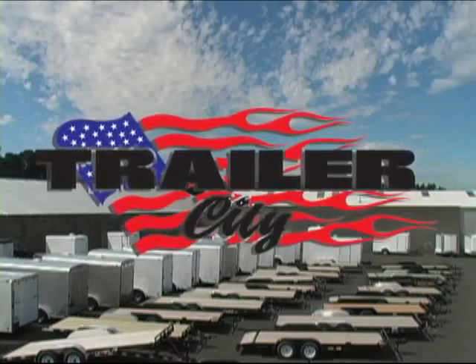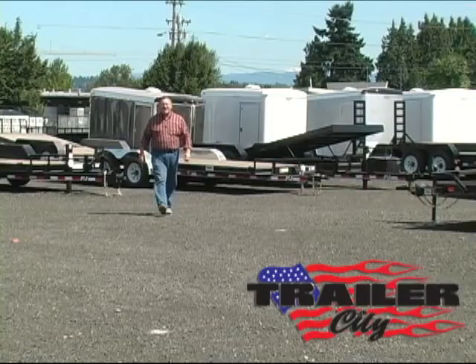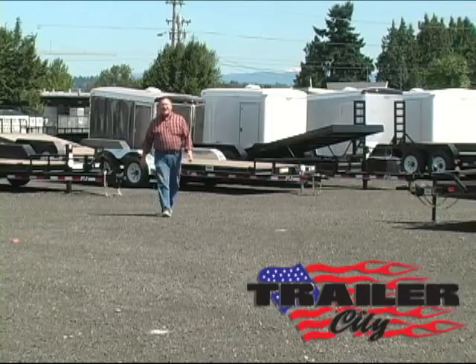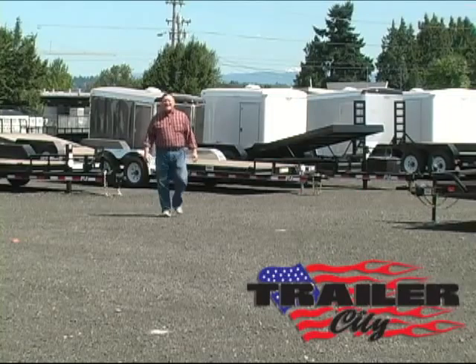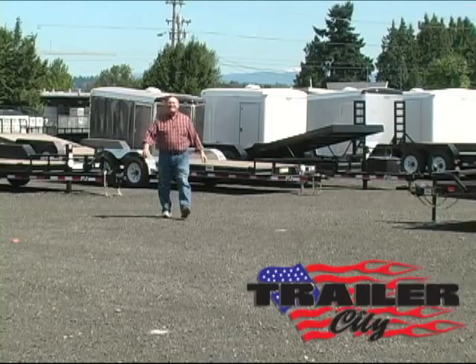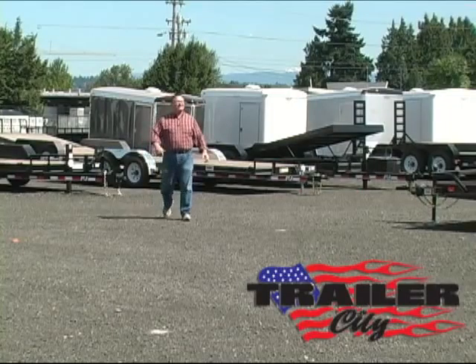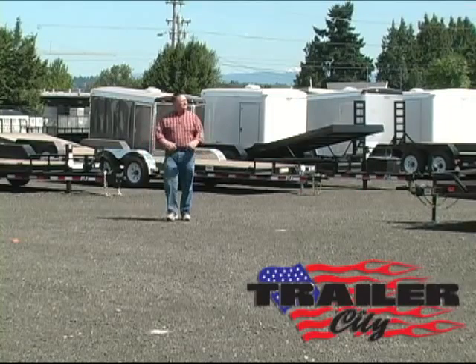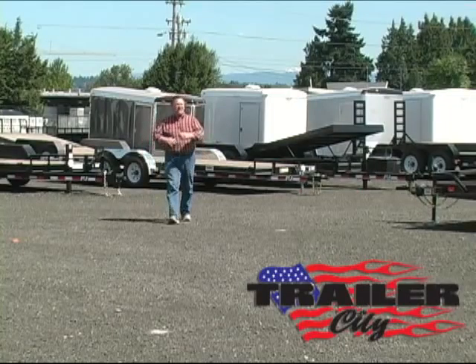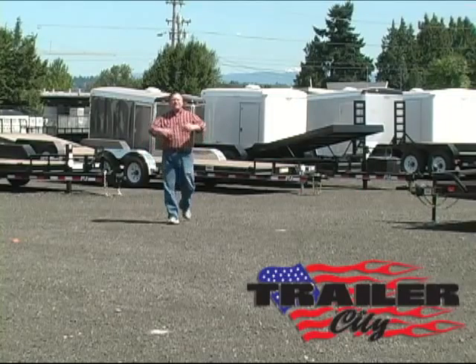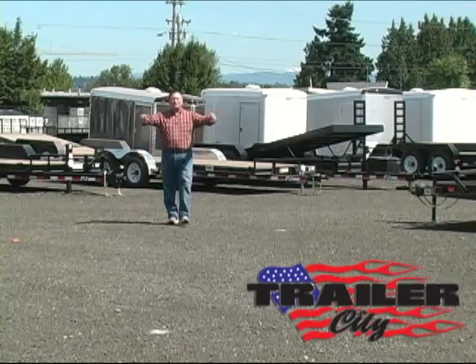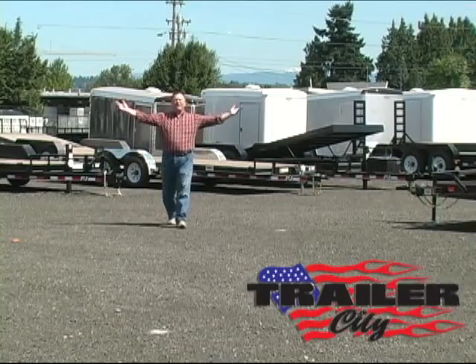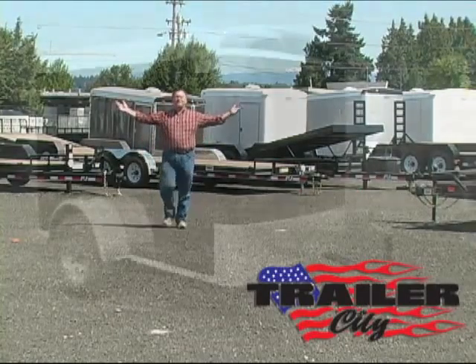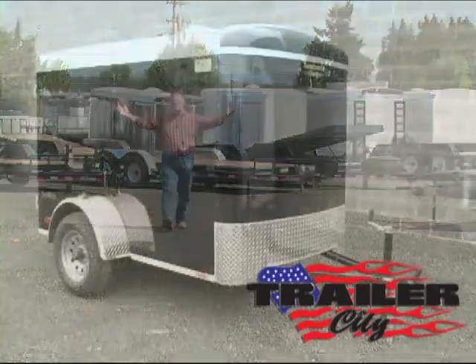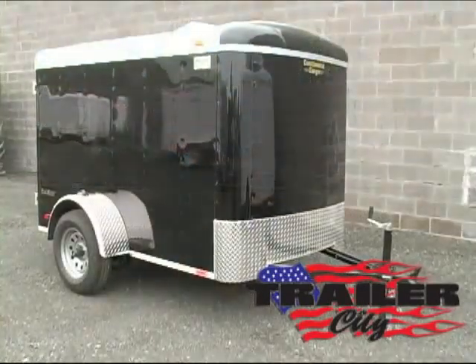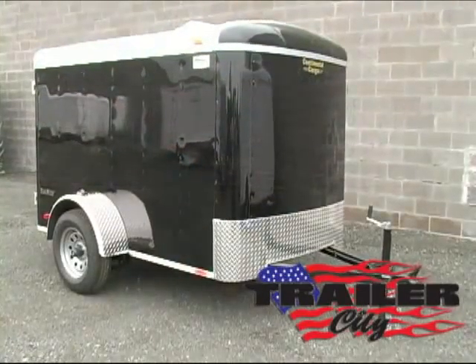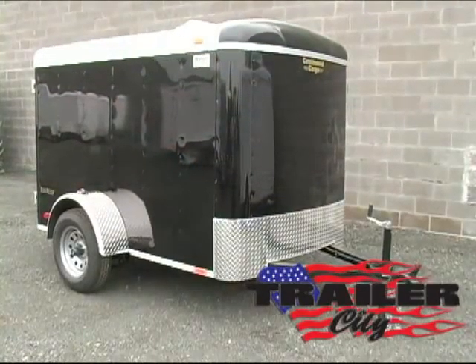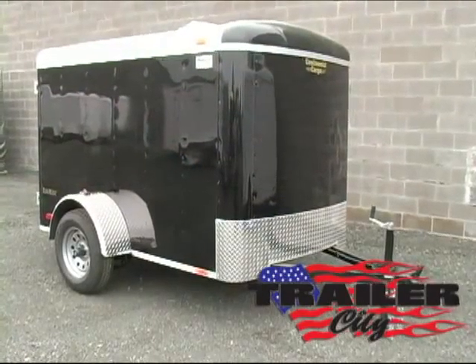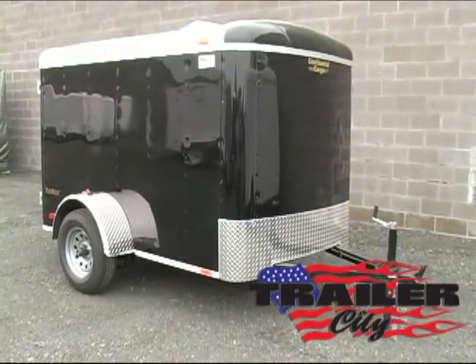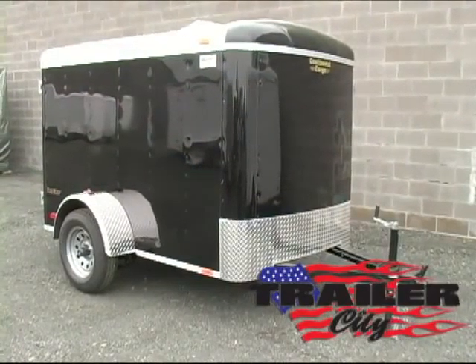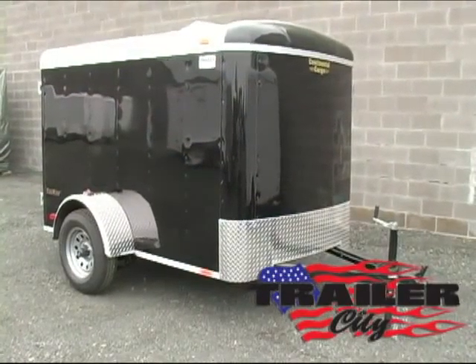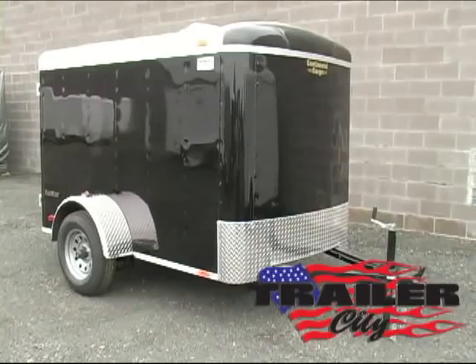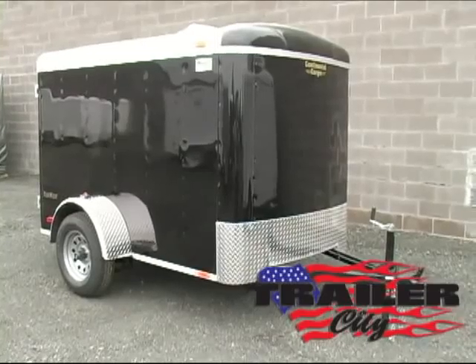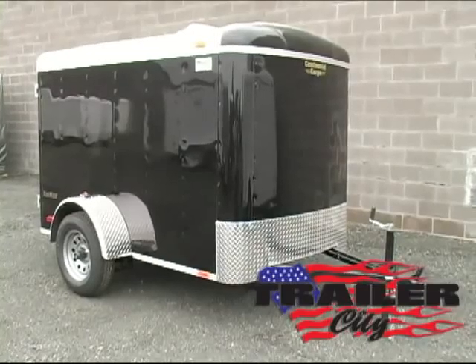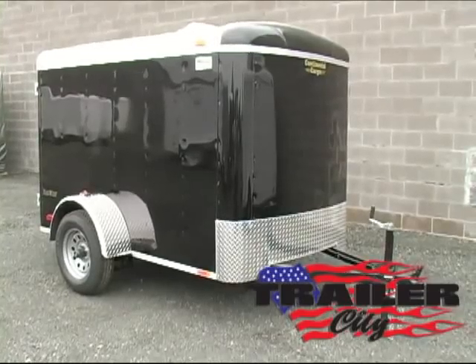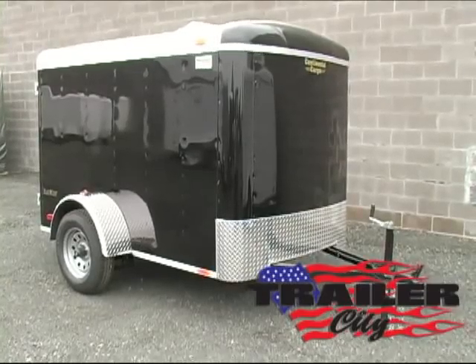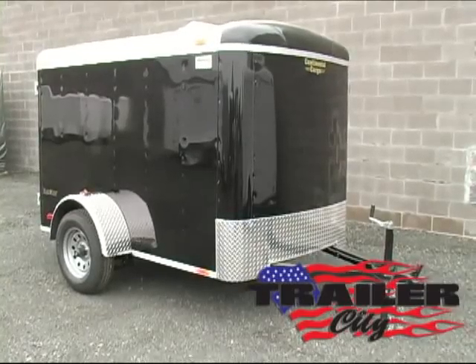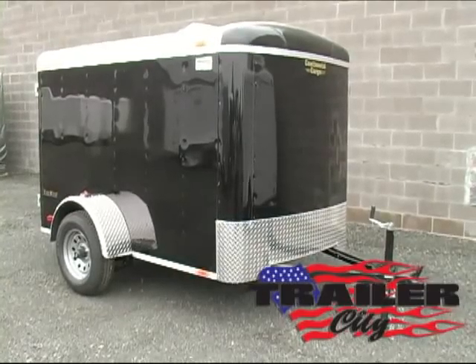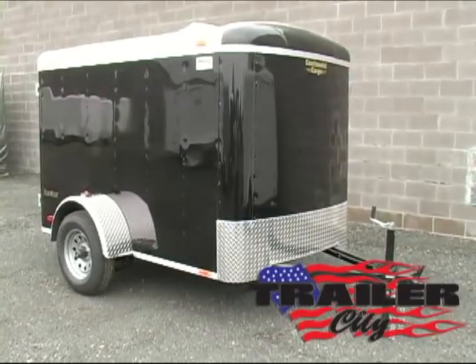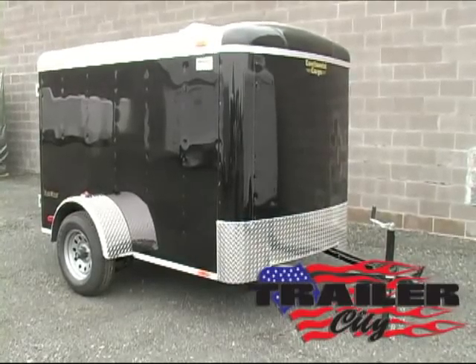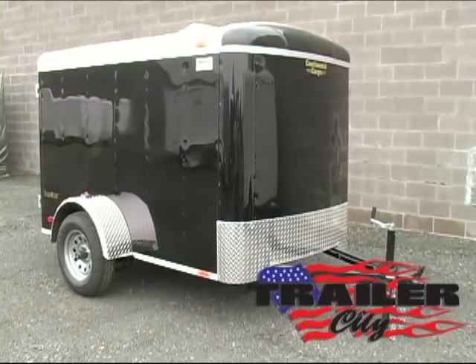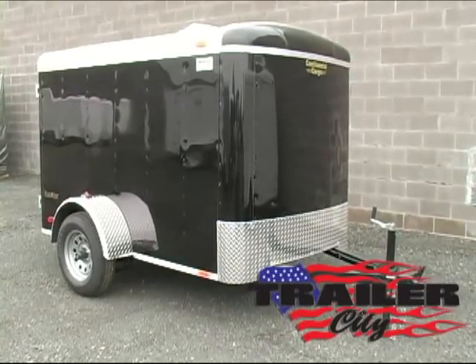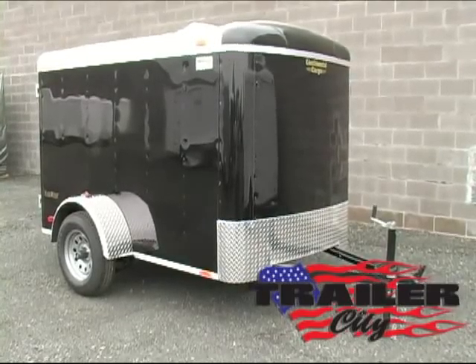Hi, this is Steve at Trailer City and we are featuring today a commercial grade five foot wide tailwind model.